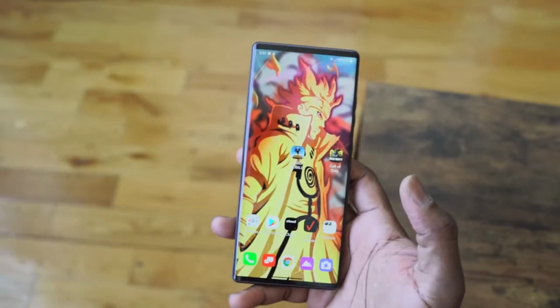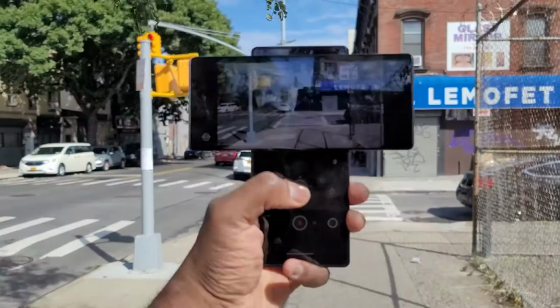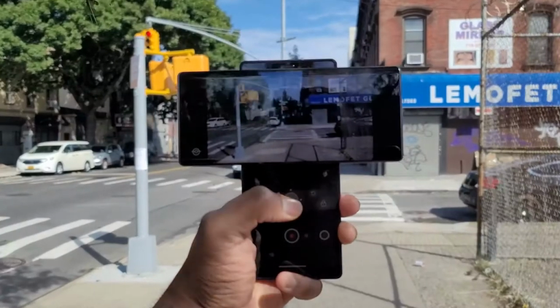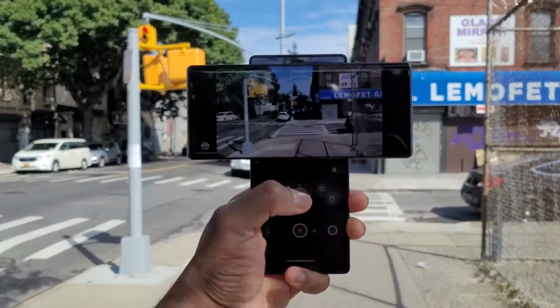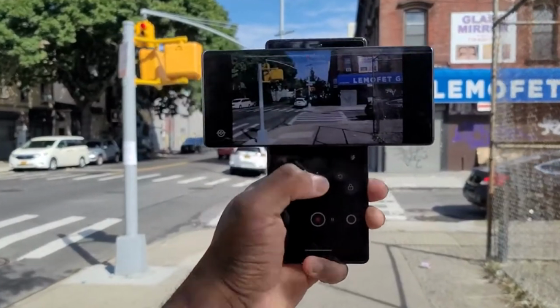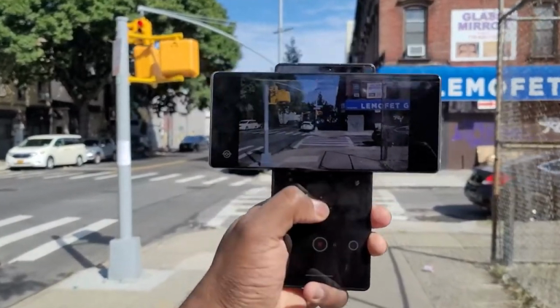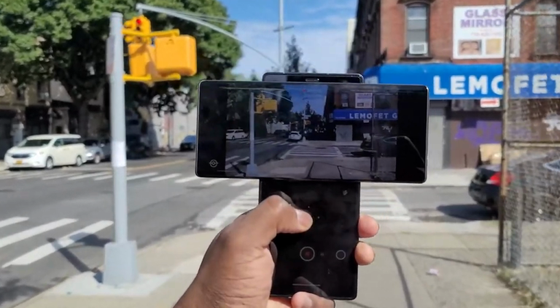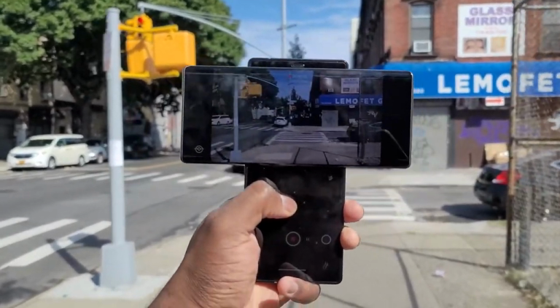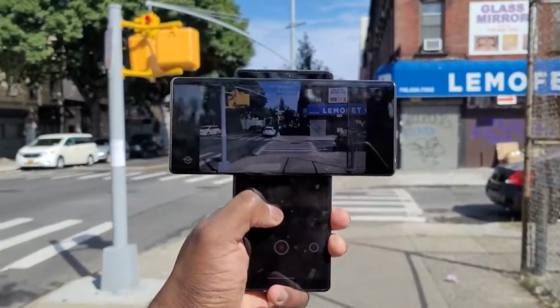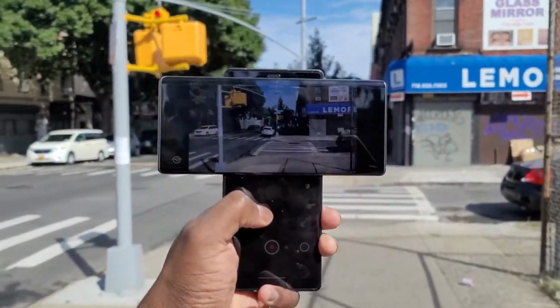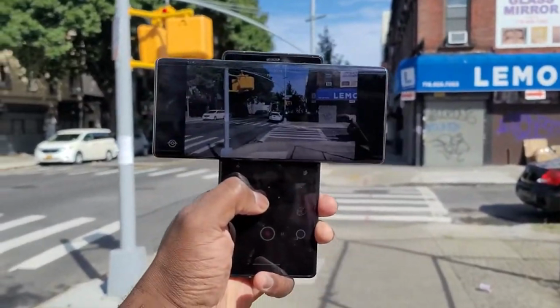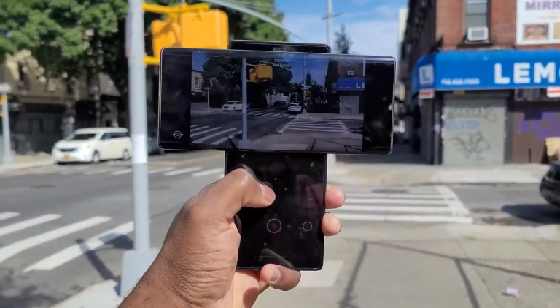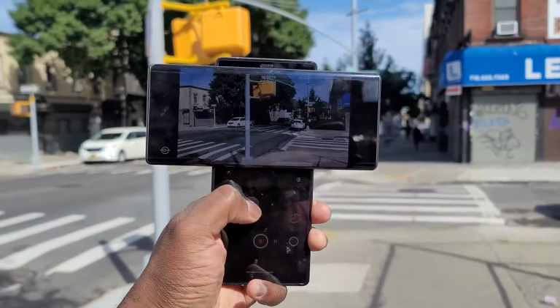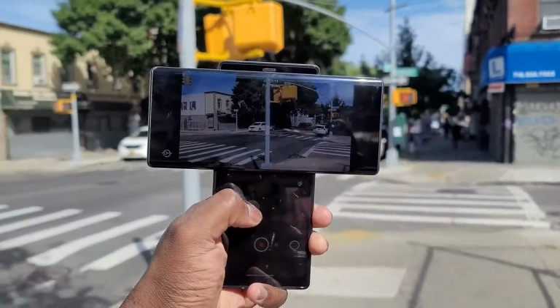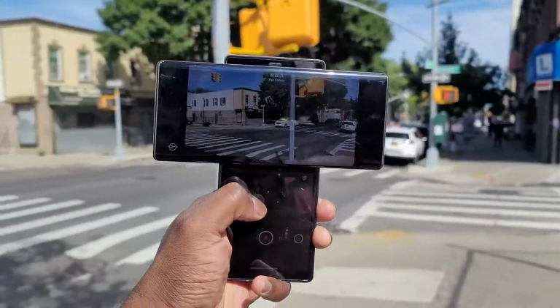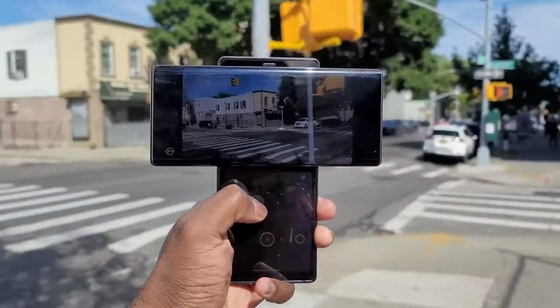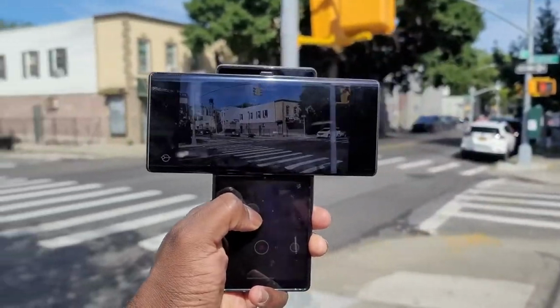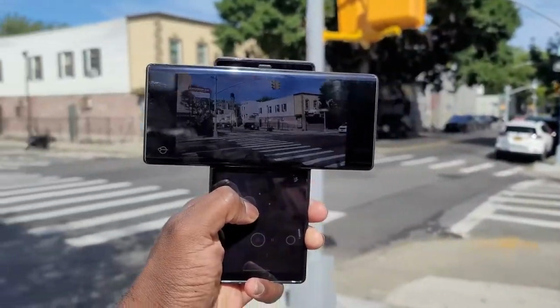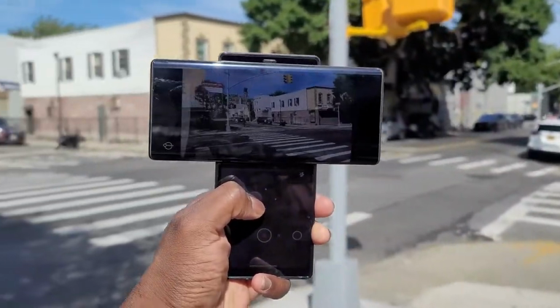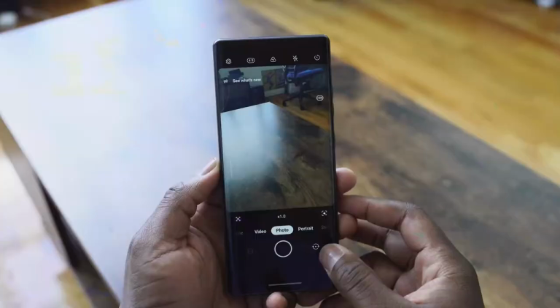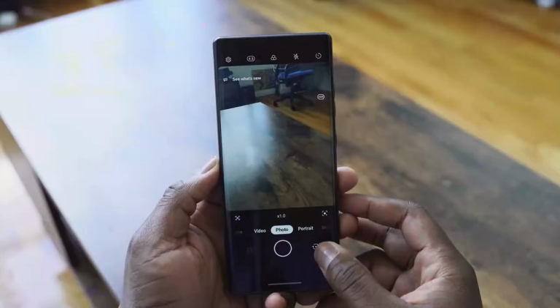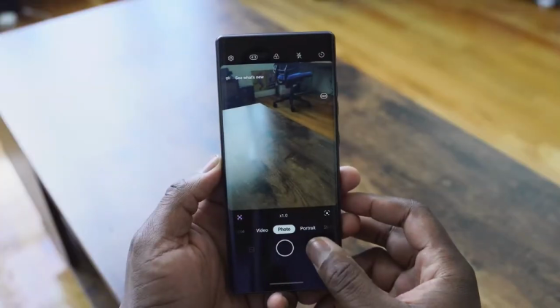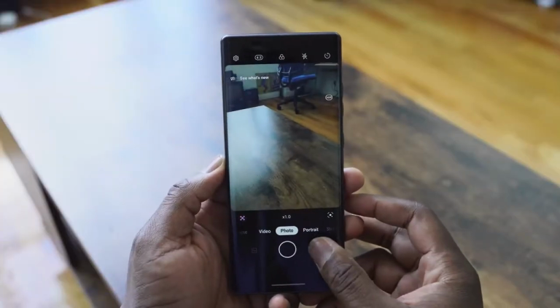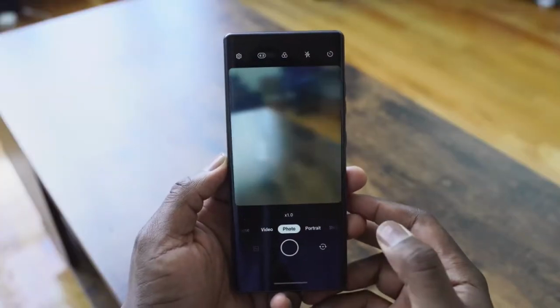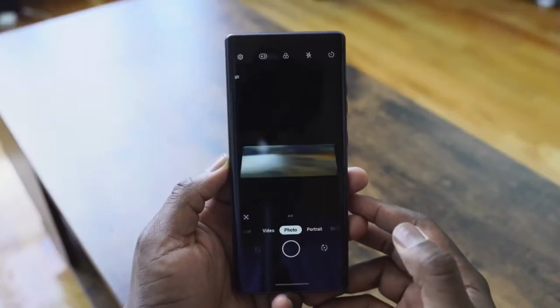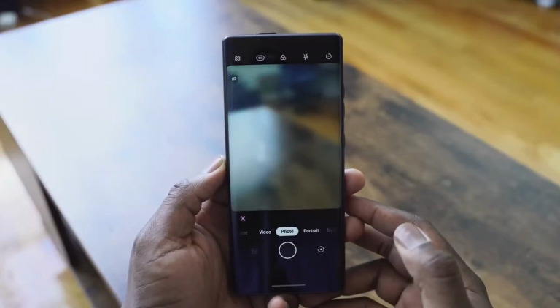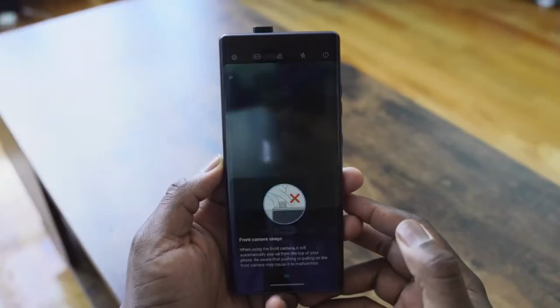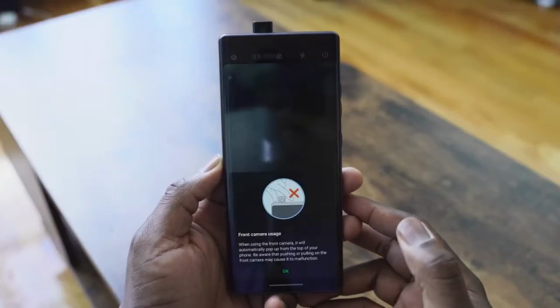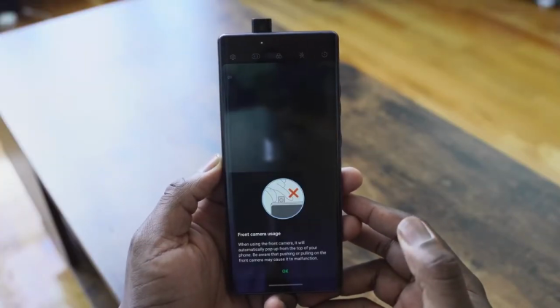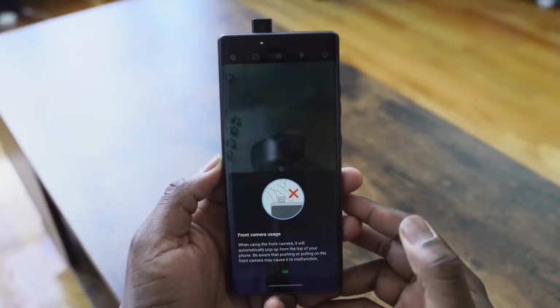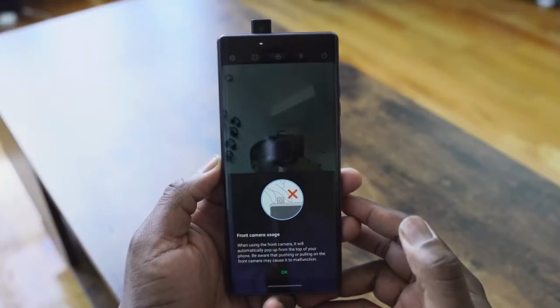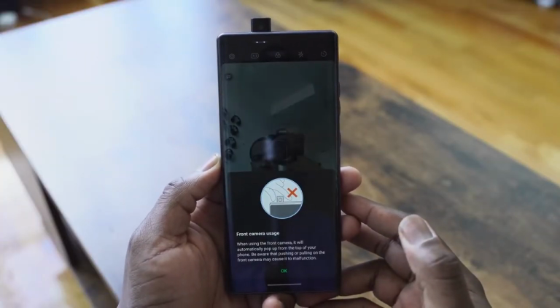When it comes to the camera, you've got that gimbal rig and a pop-up front facing camera as well.